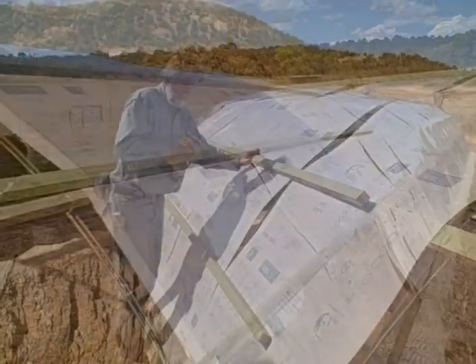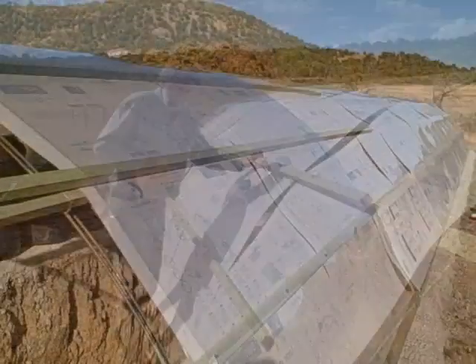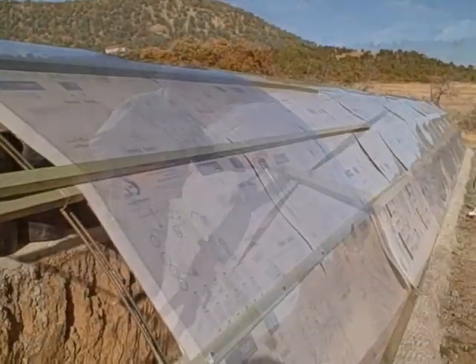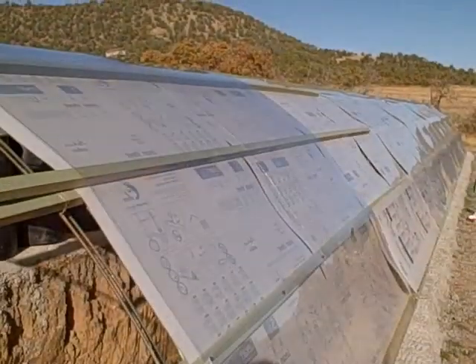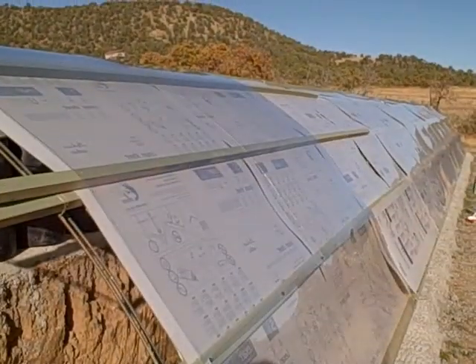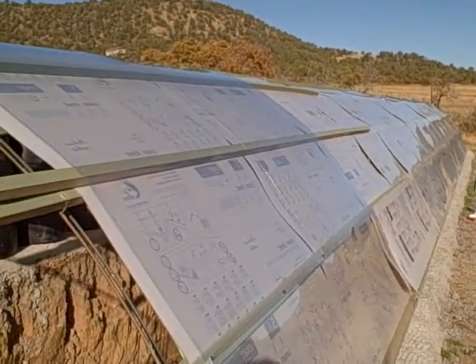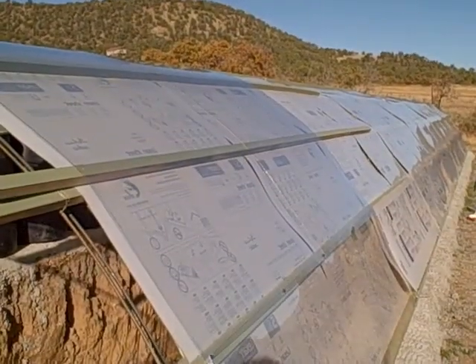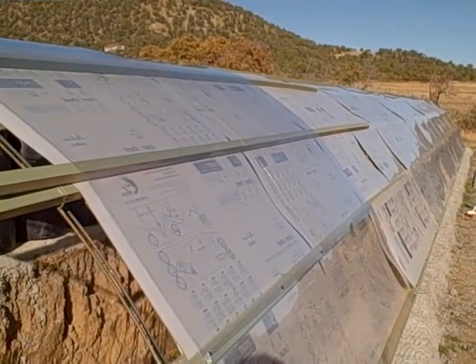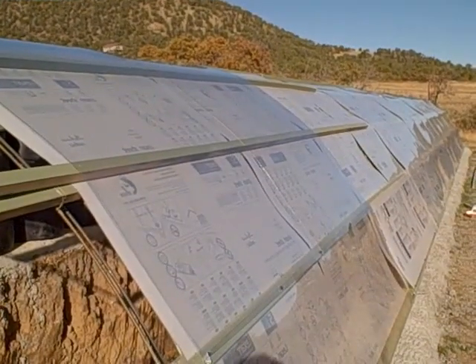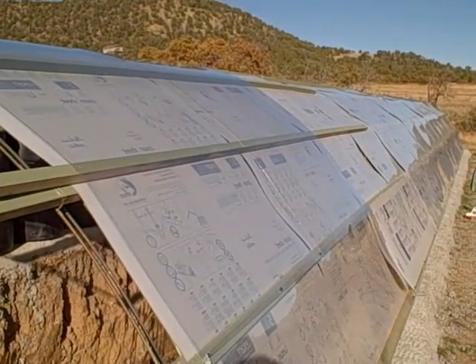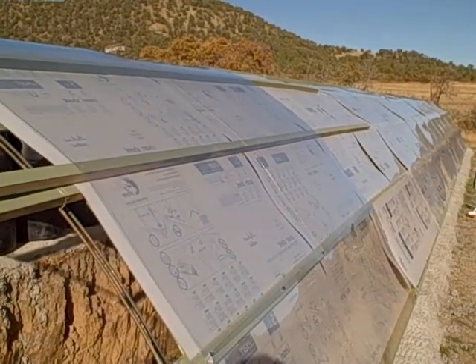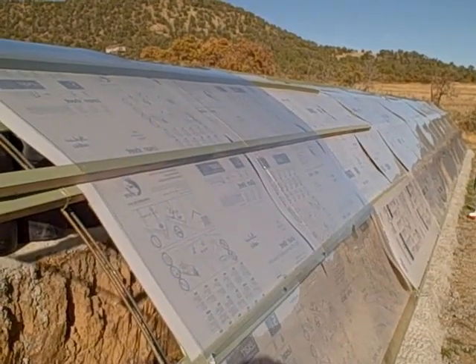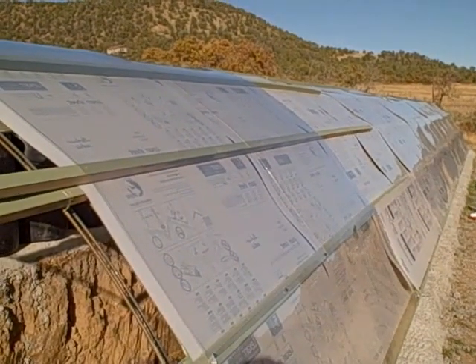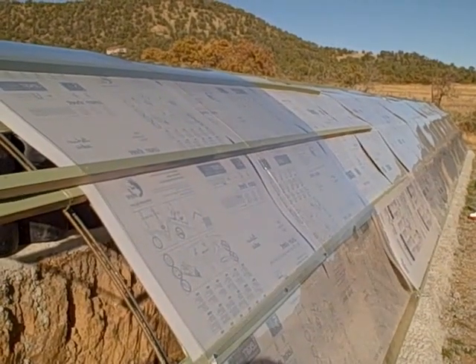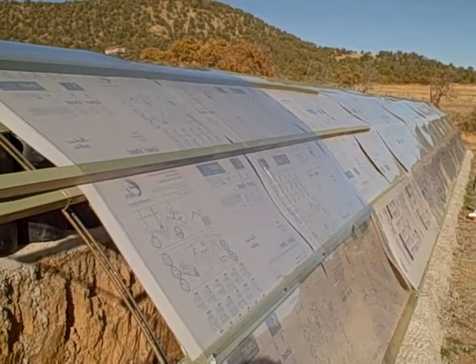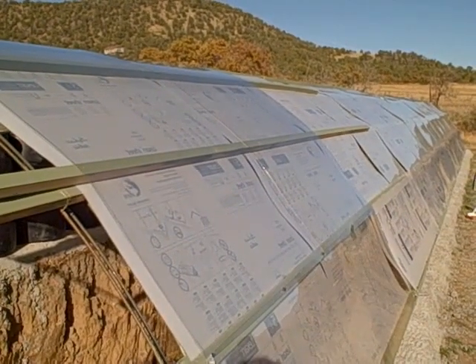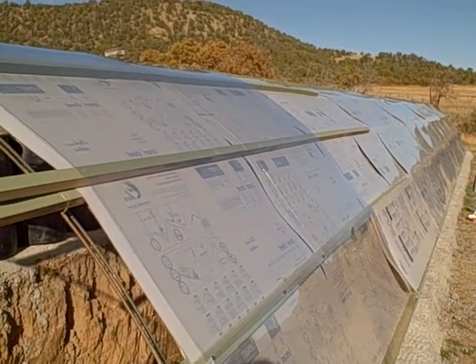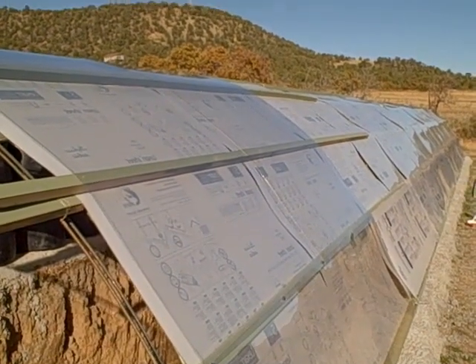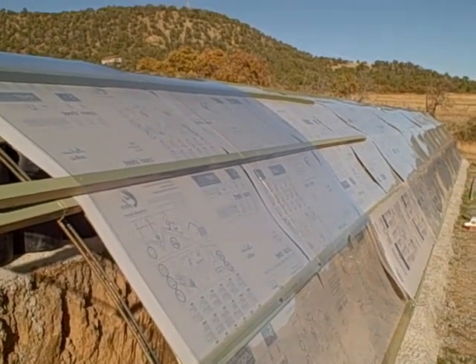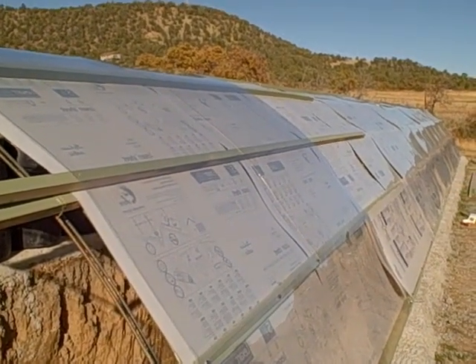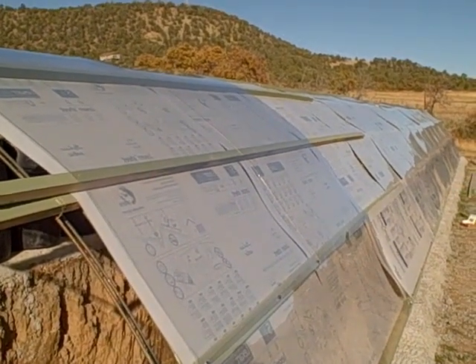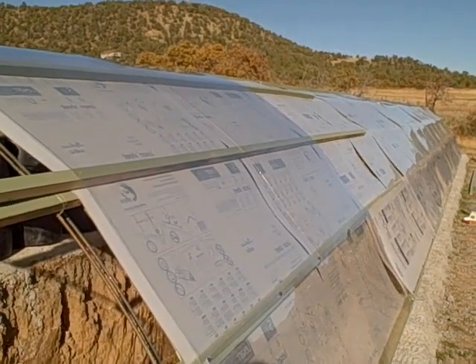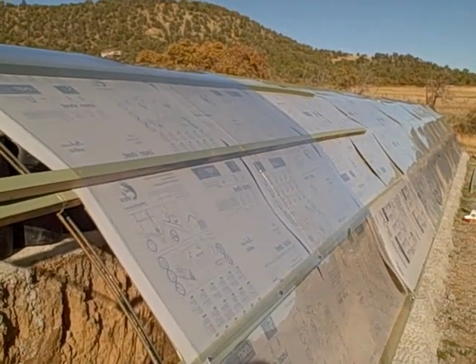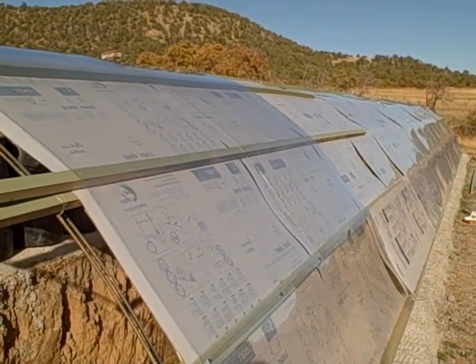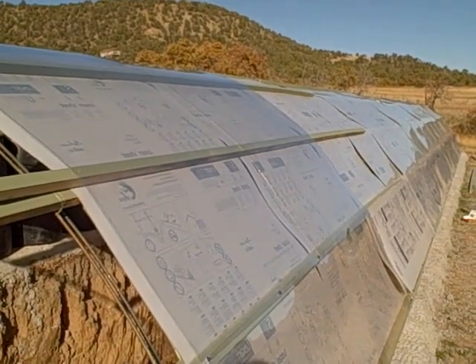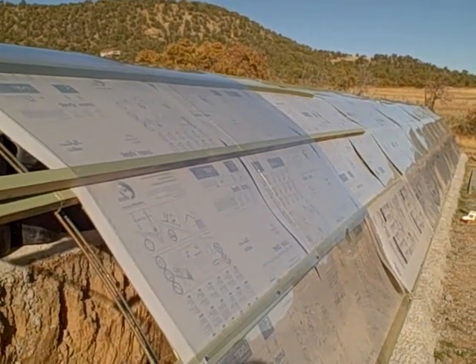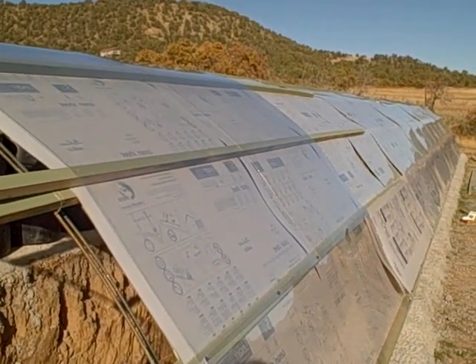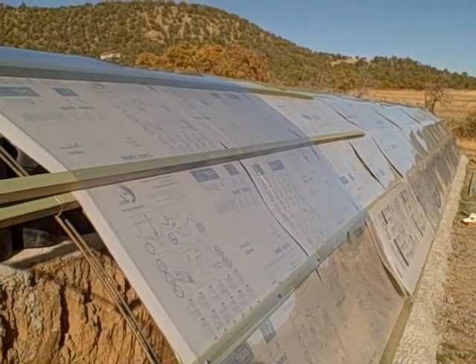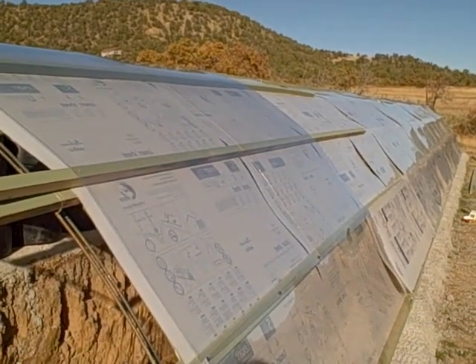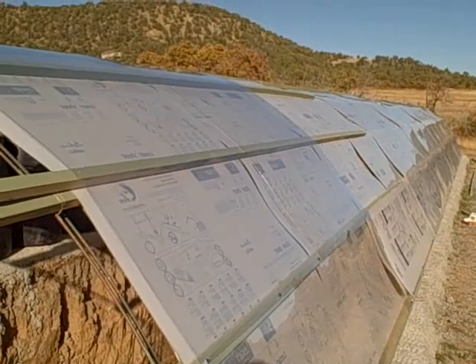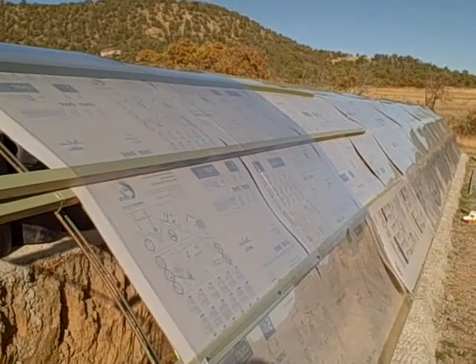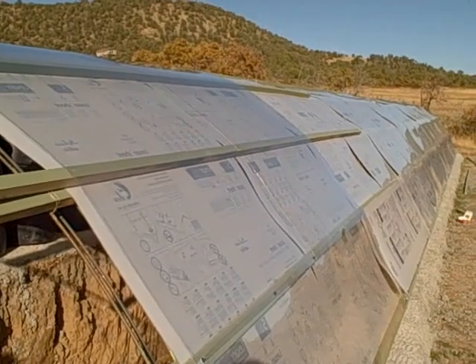Now the second layer of plexiglass — or lexan — is on.